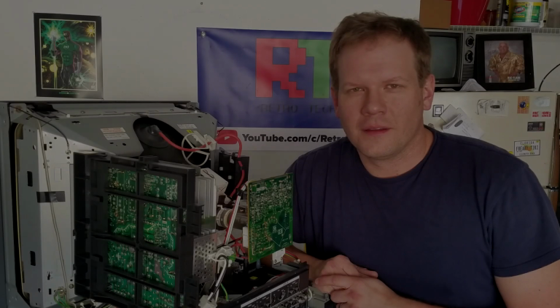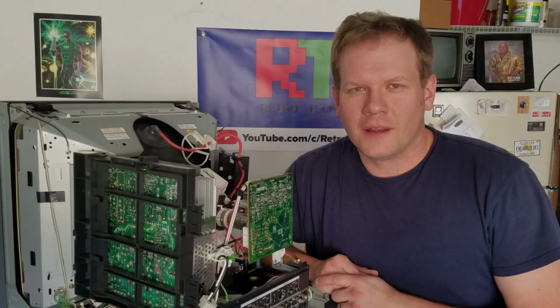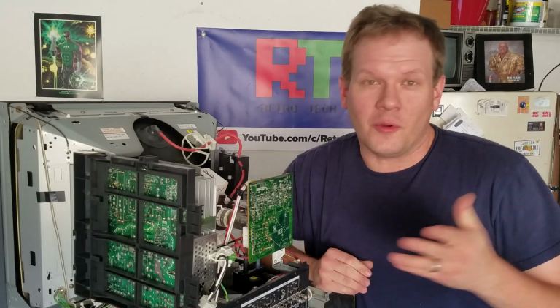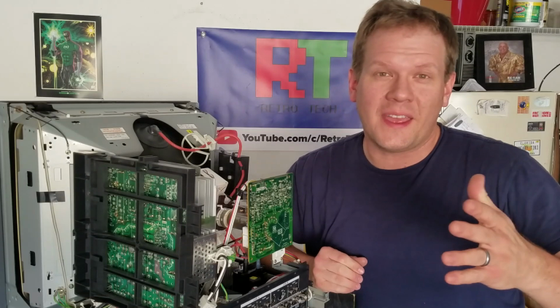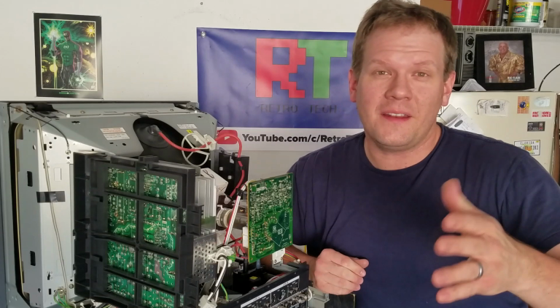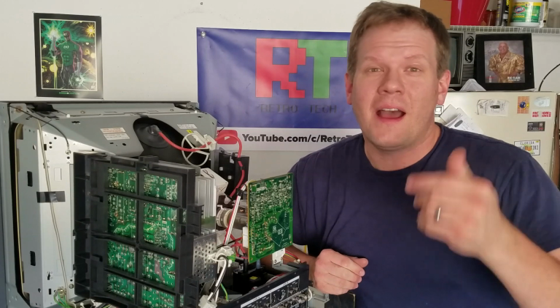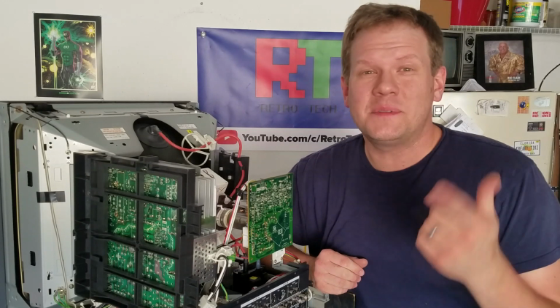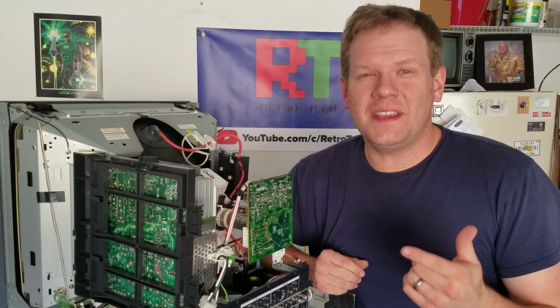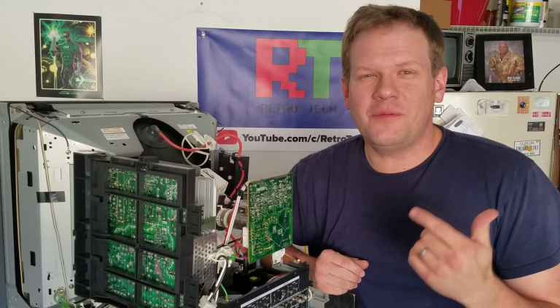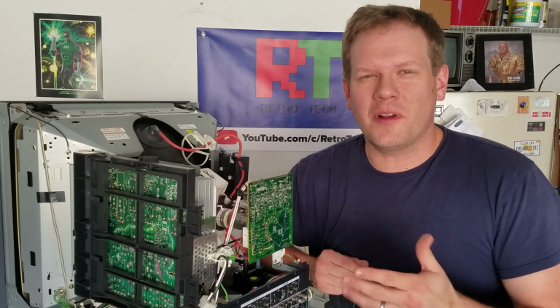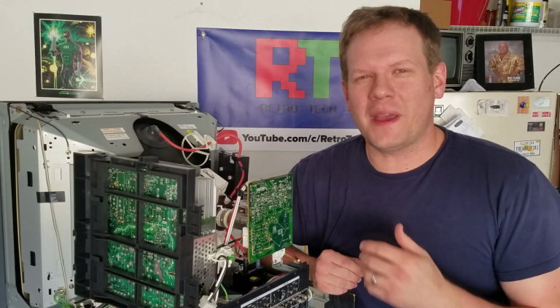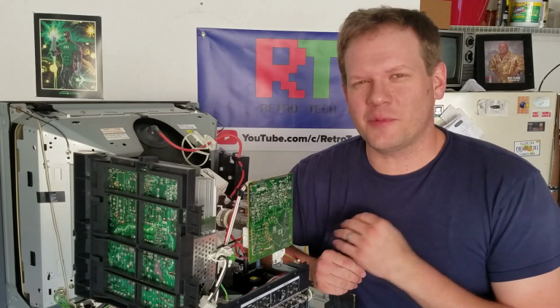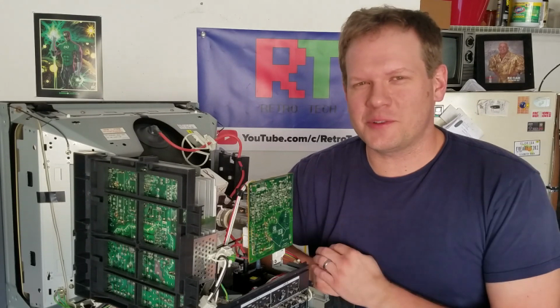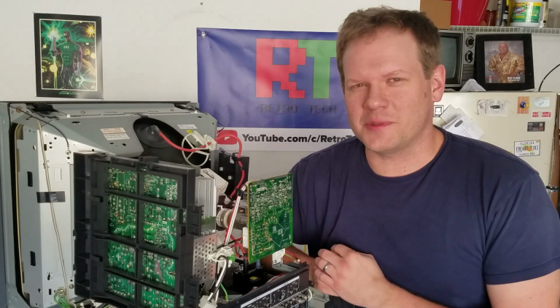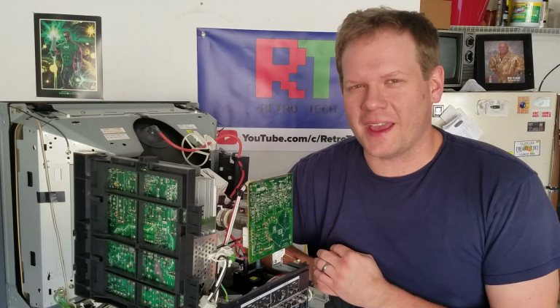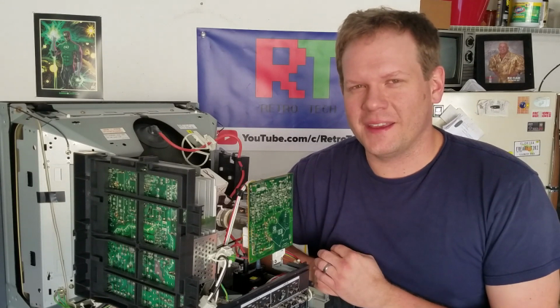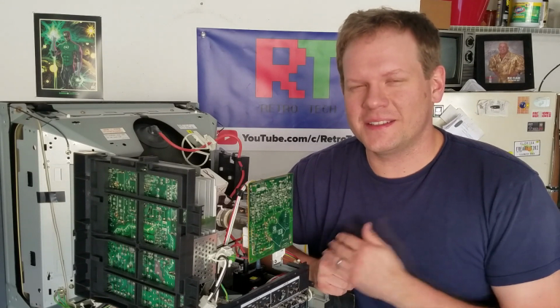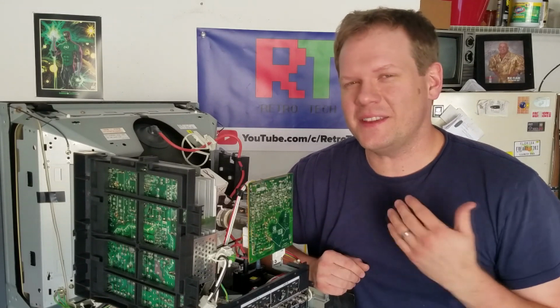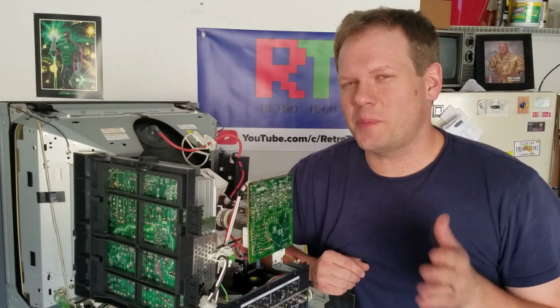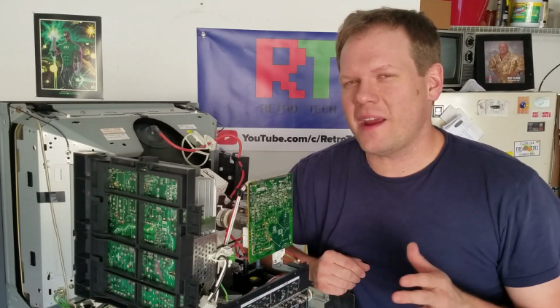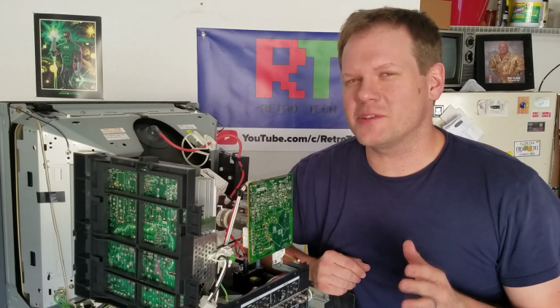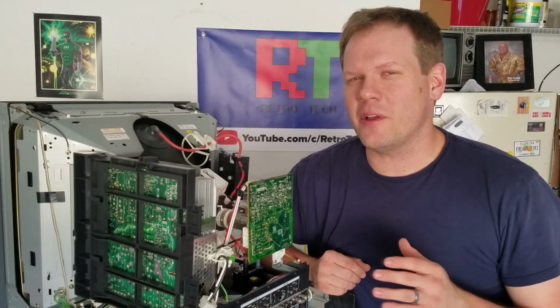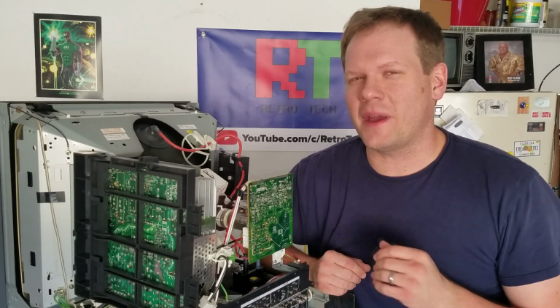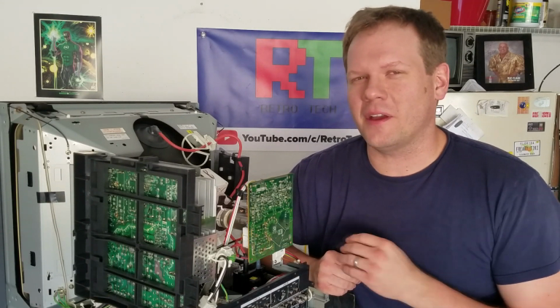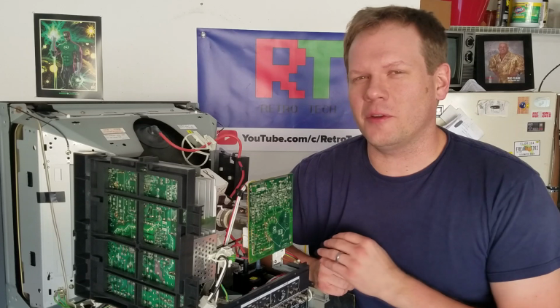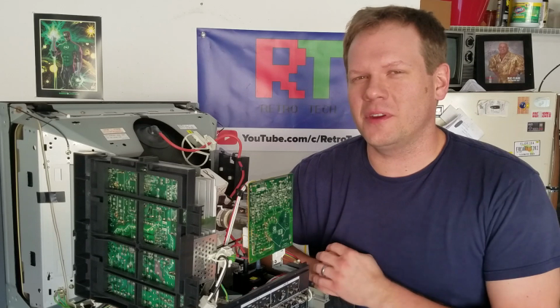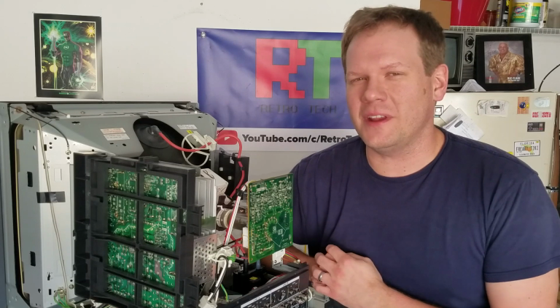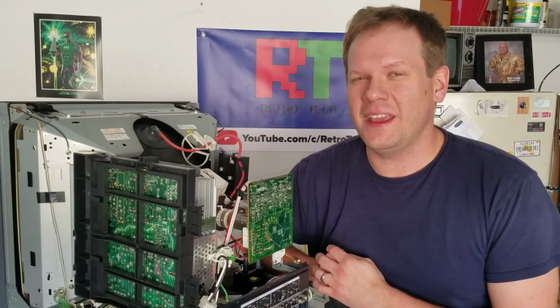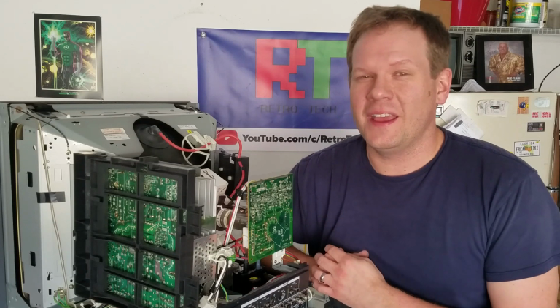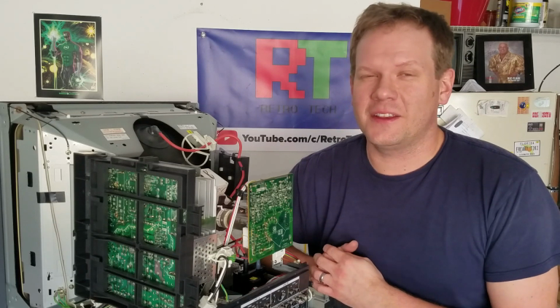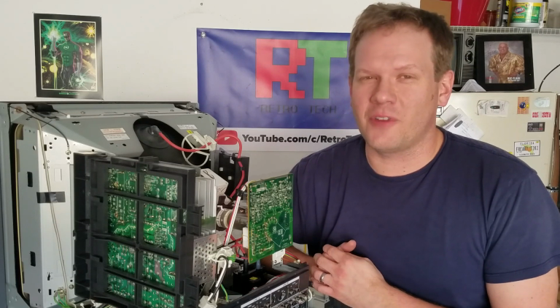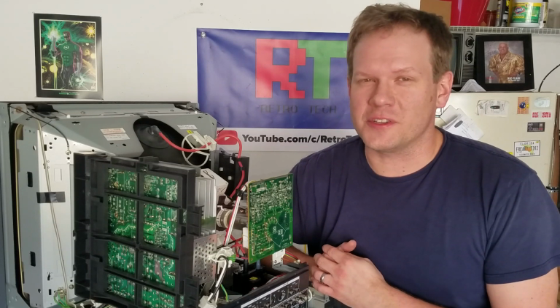Hello again, I'm Steve. Welcome back to Retrotech. Today's repair is all about color purity and convergence.